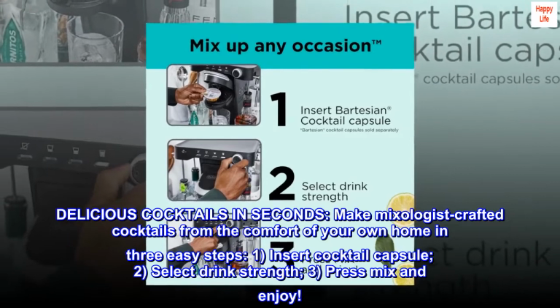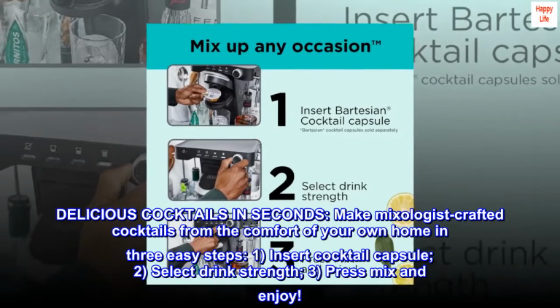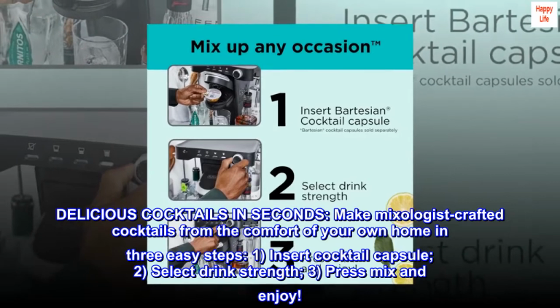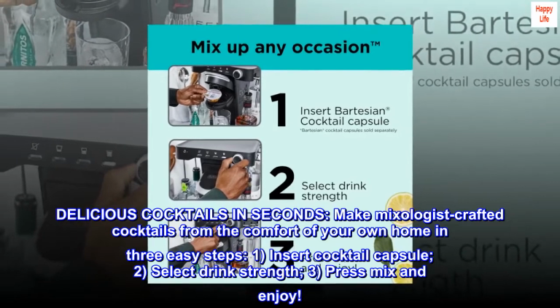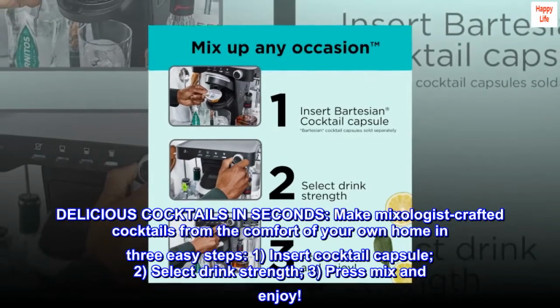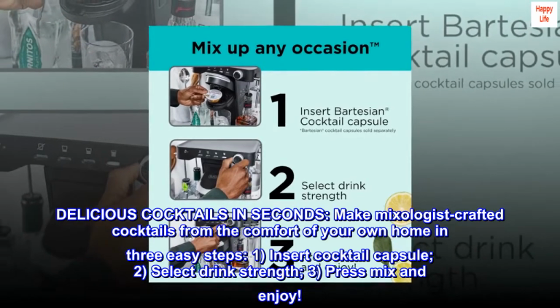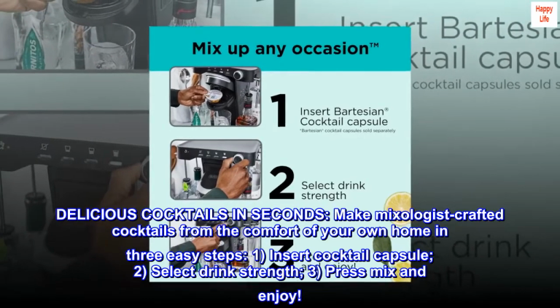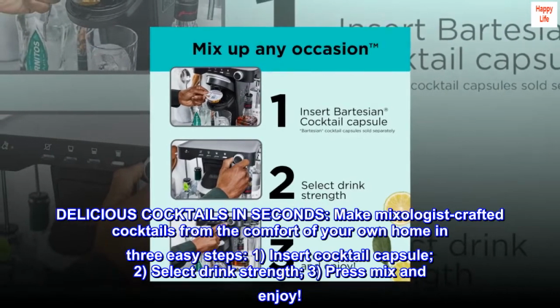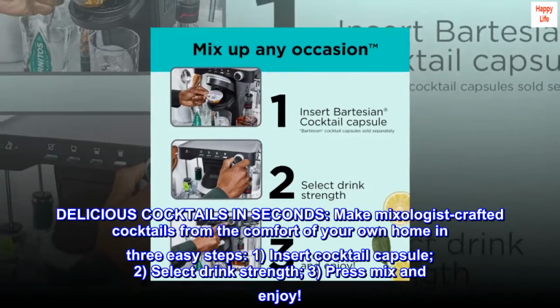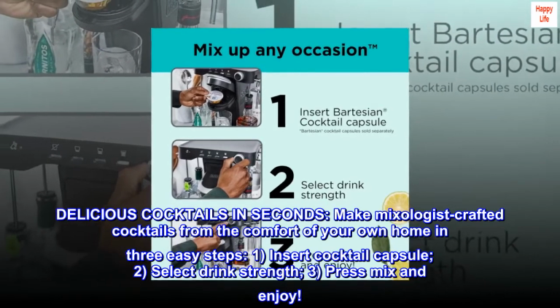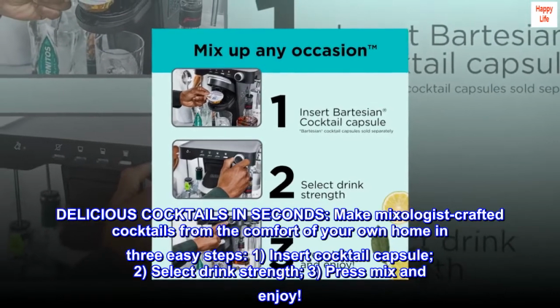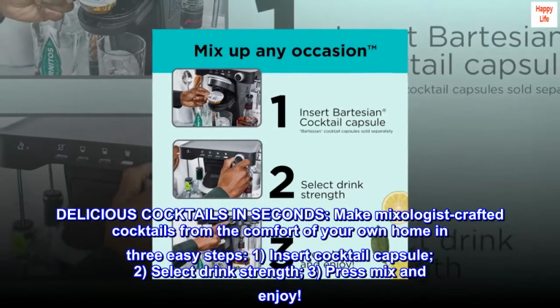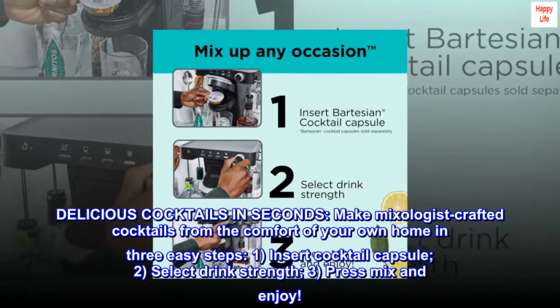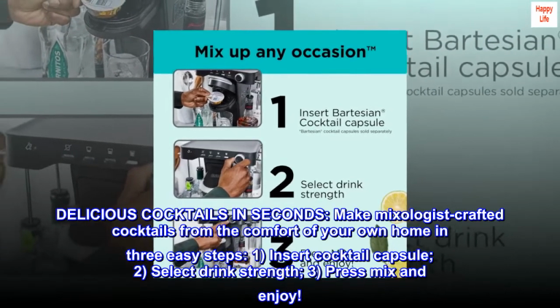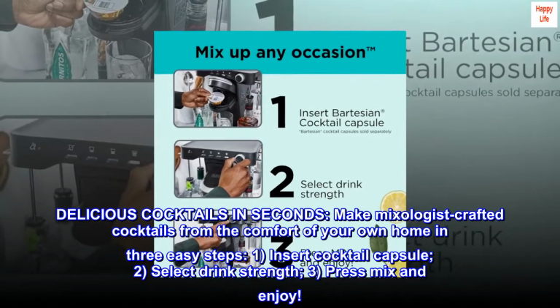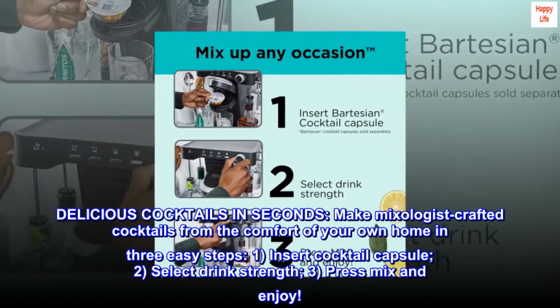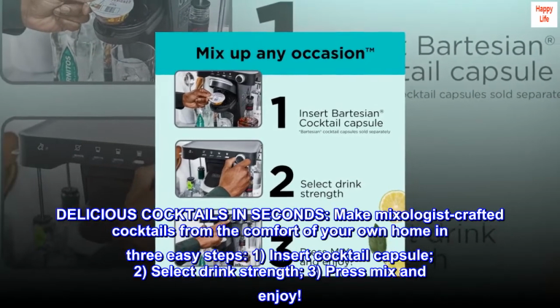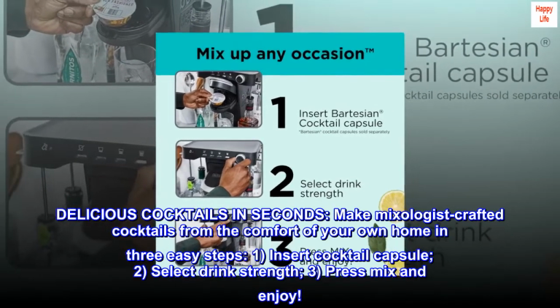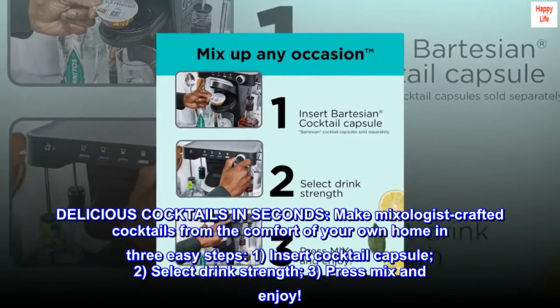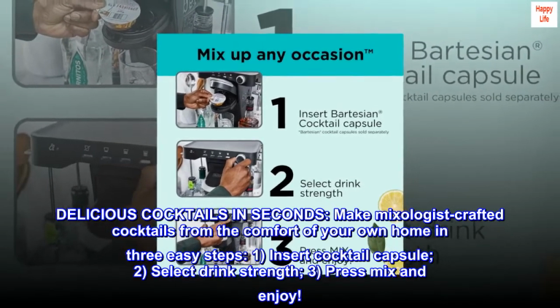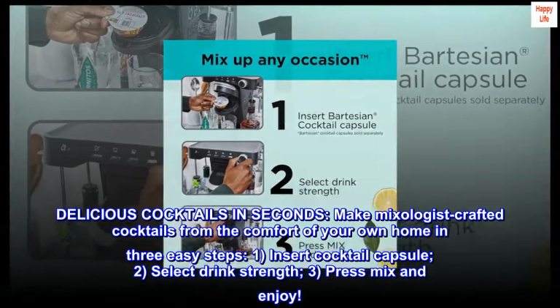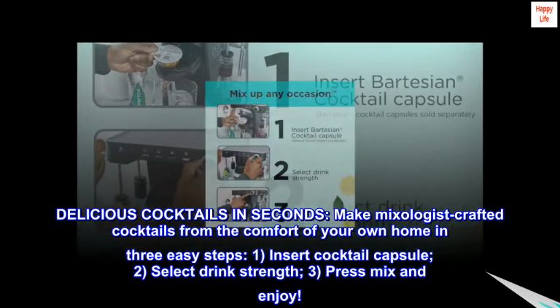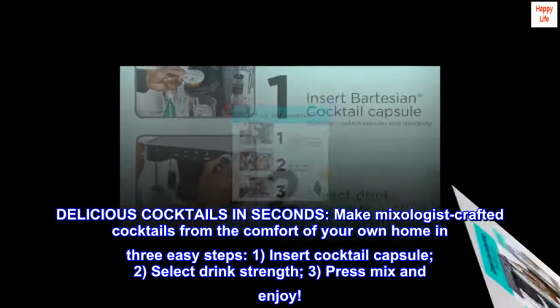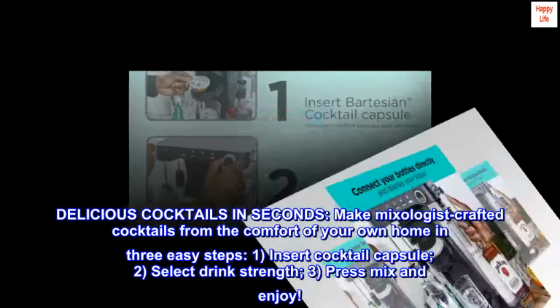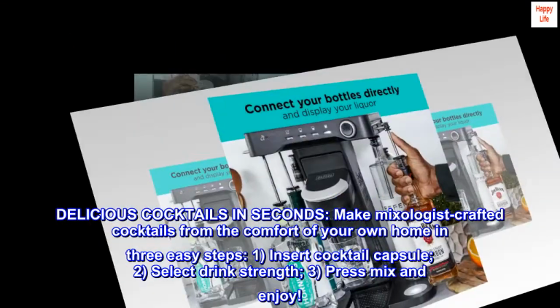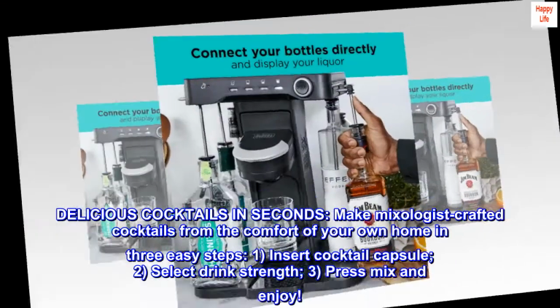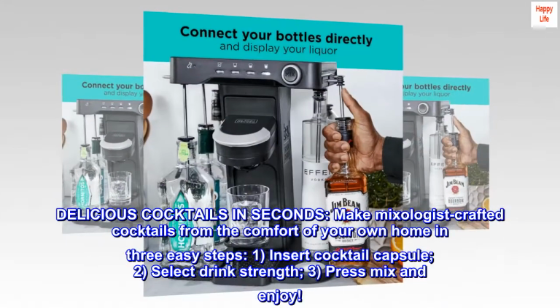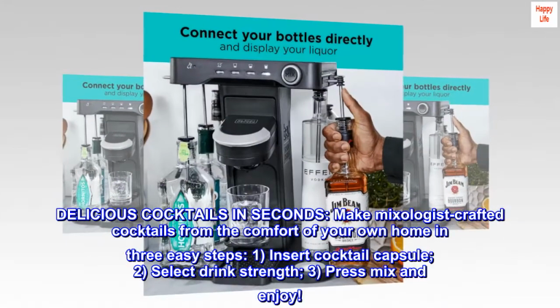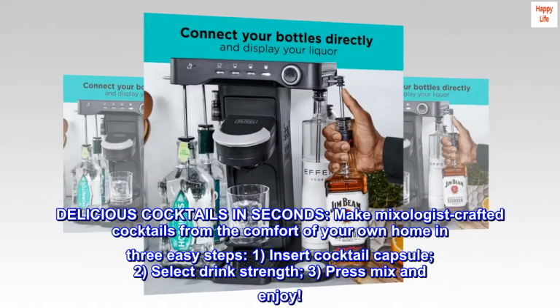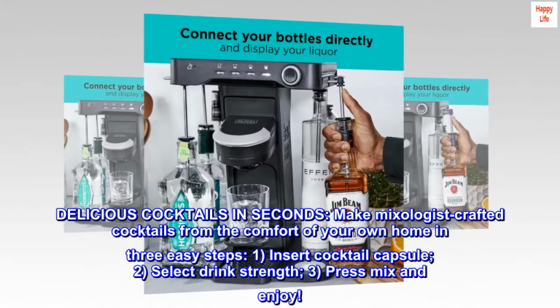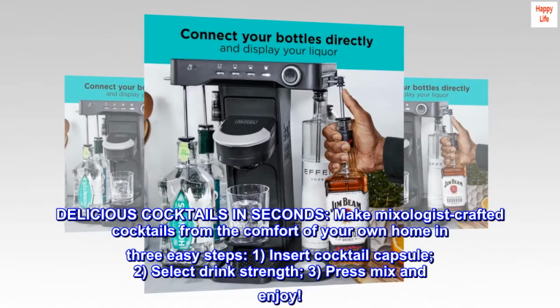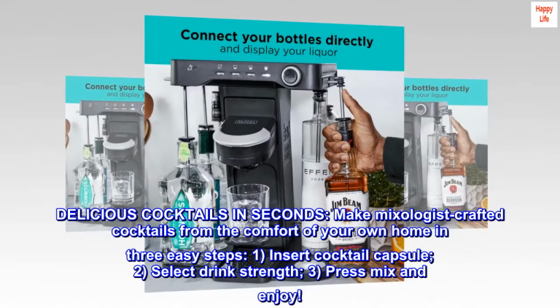Insert cocktail capsule. Select drink strength. Press mix and enjoy.